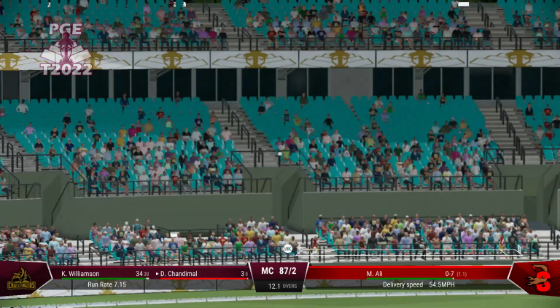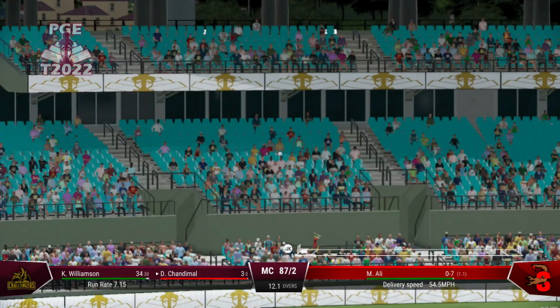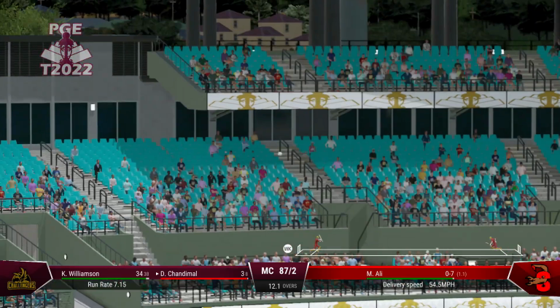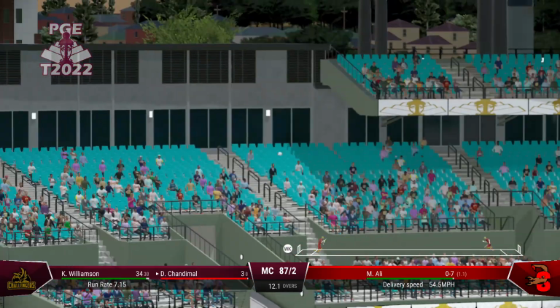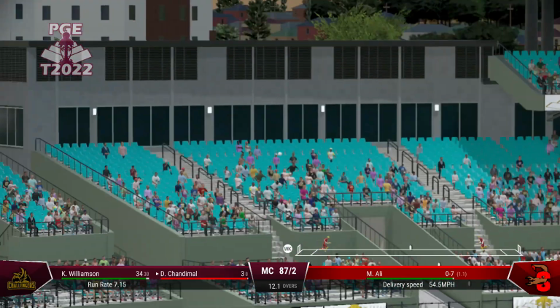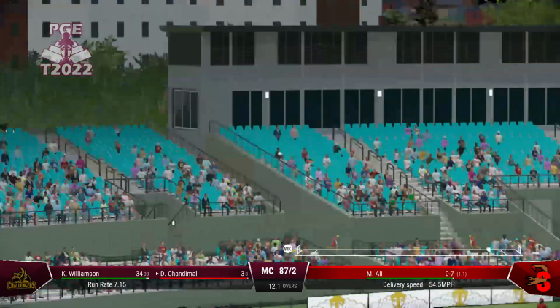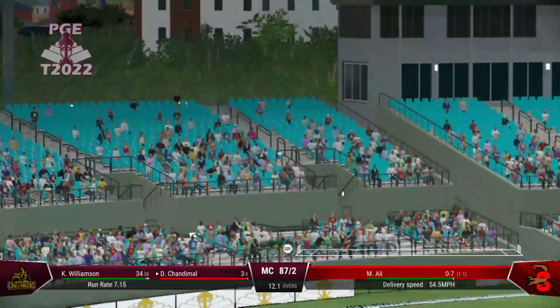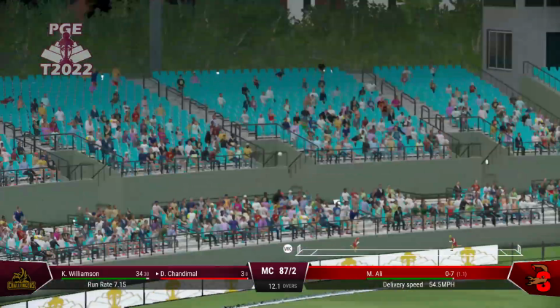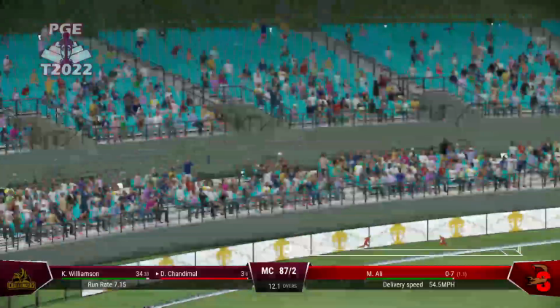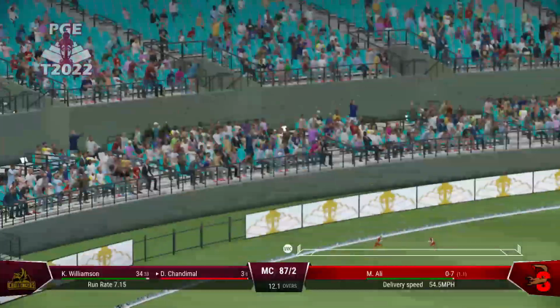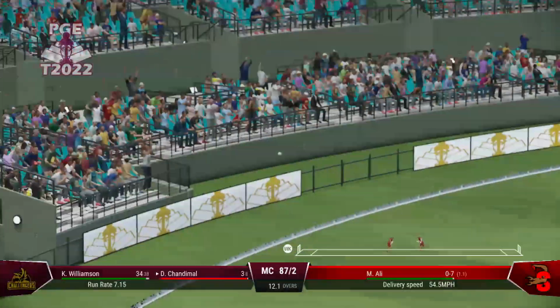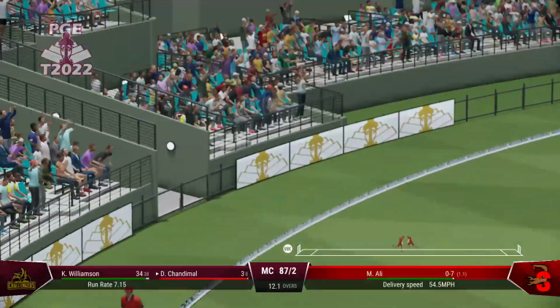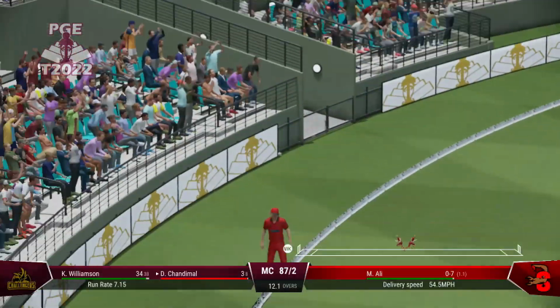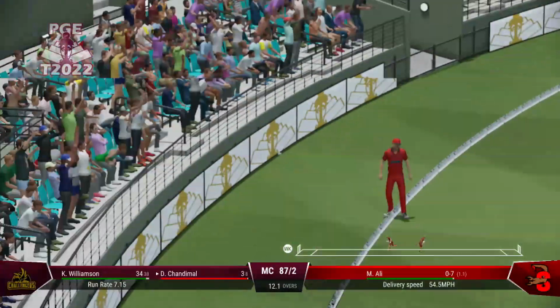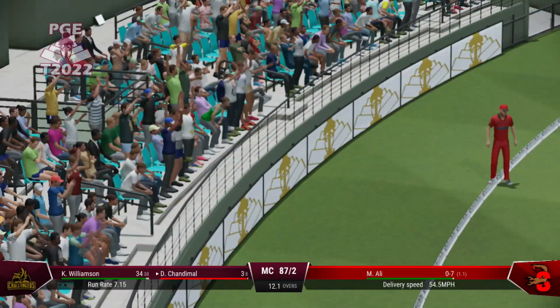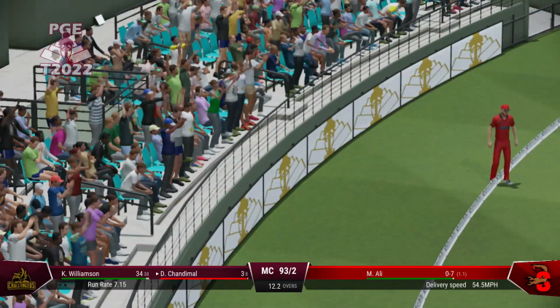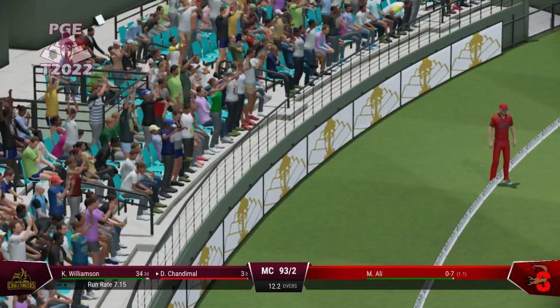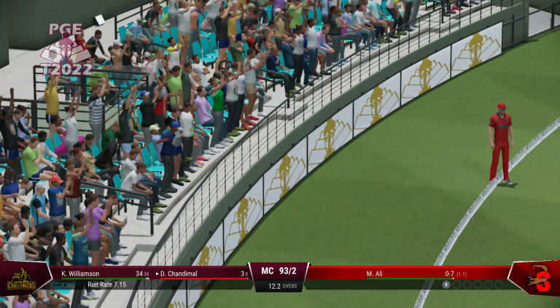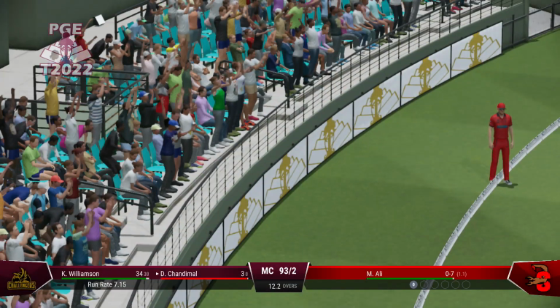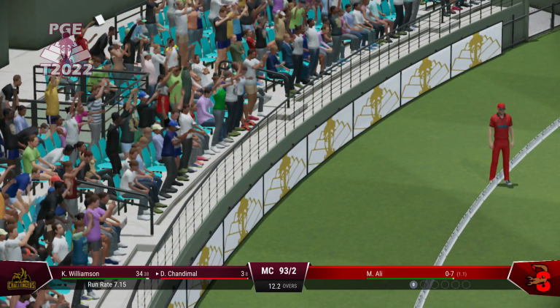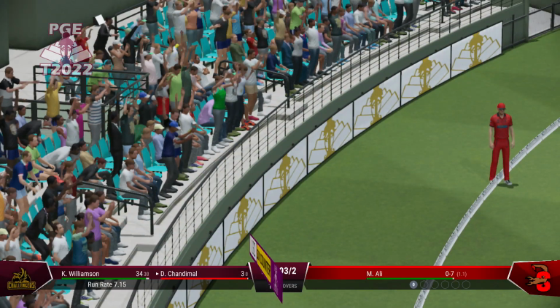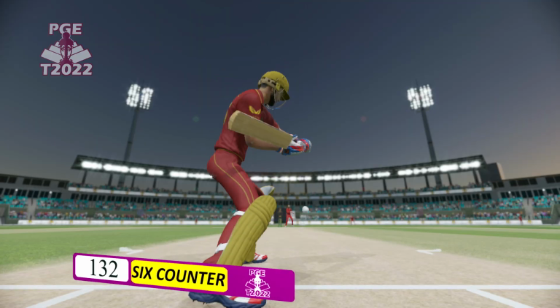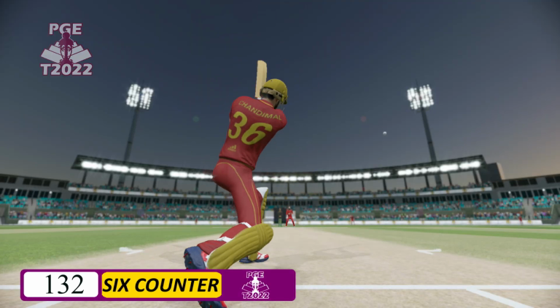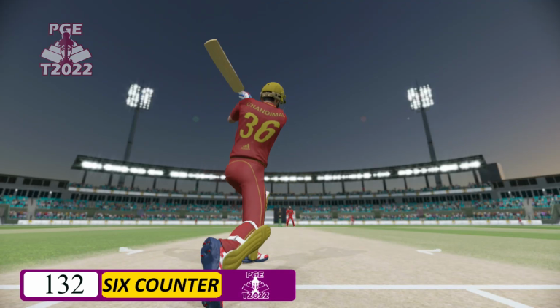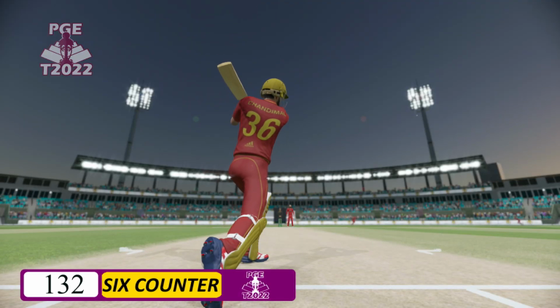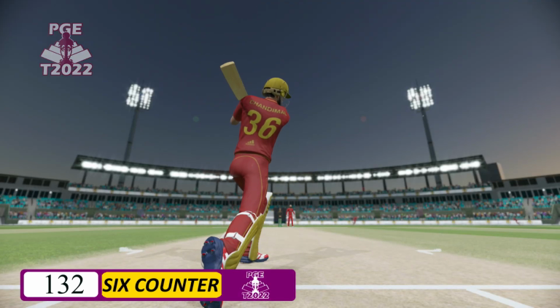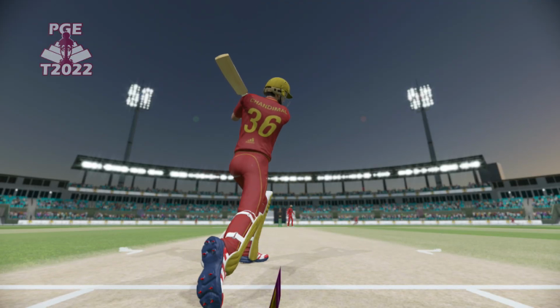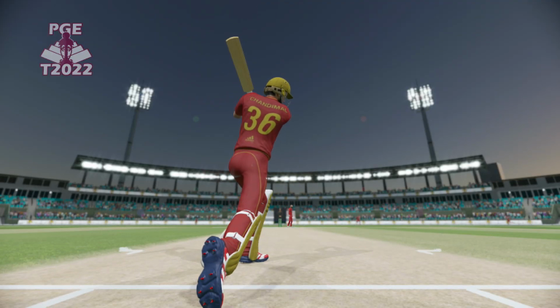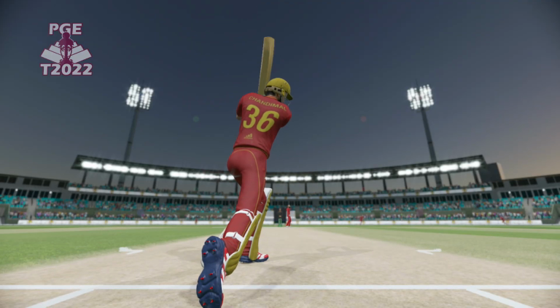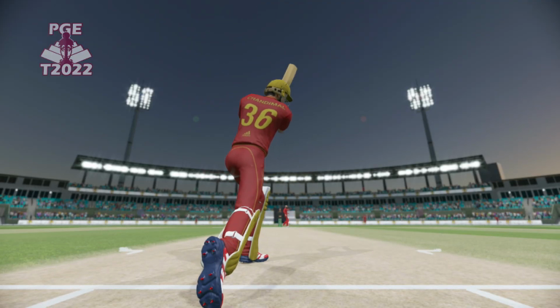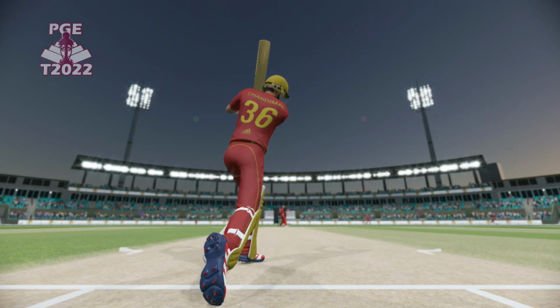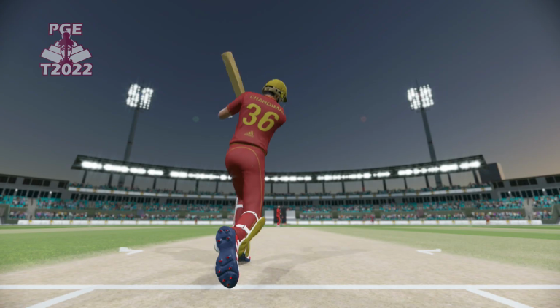That's right out of the middle of the bat. That was a massive shot. Middled and it flew over the boundary.